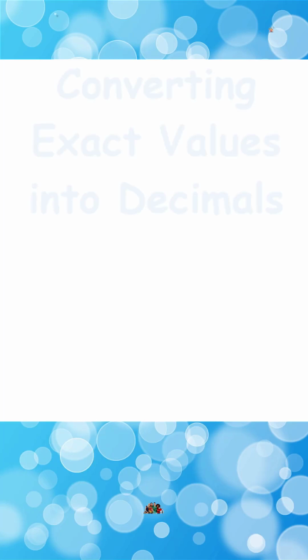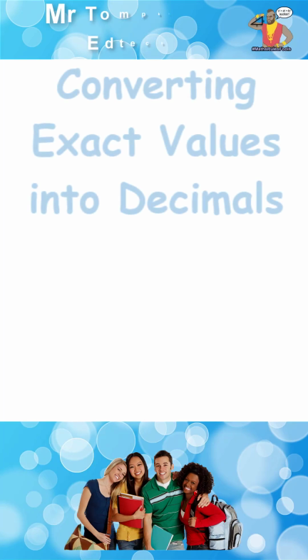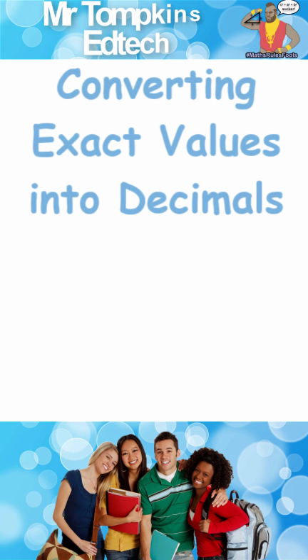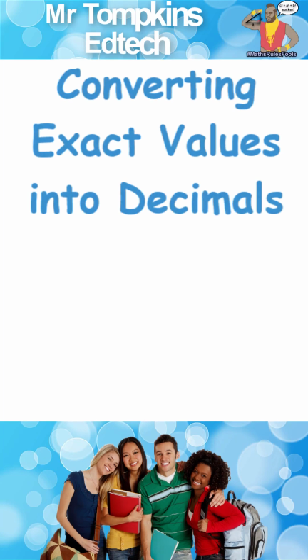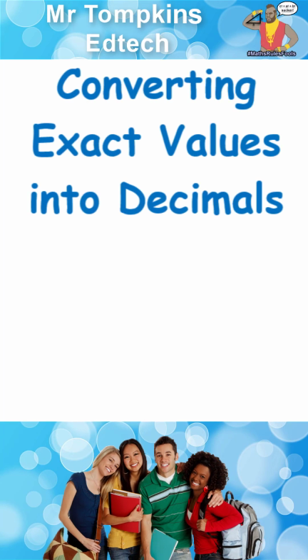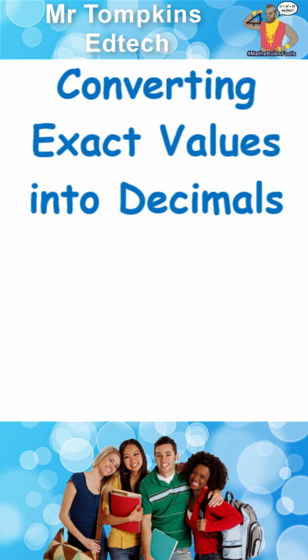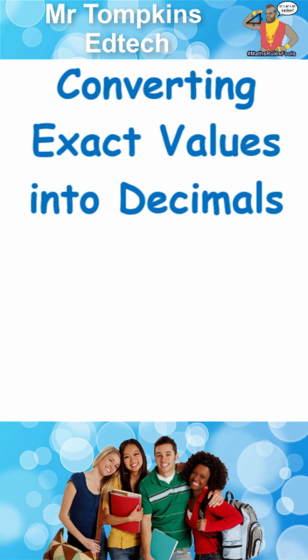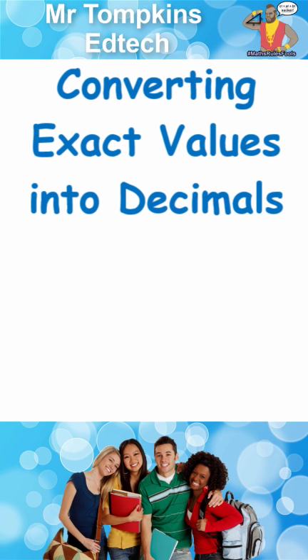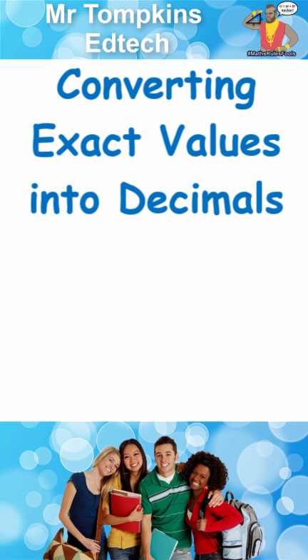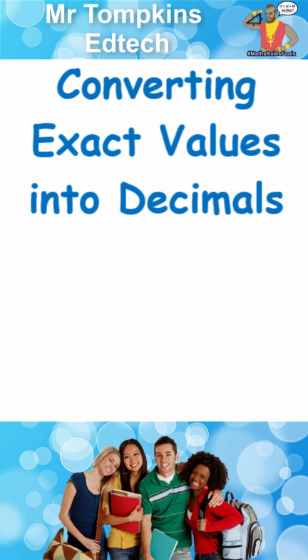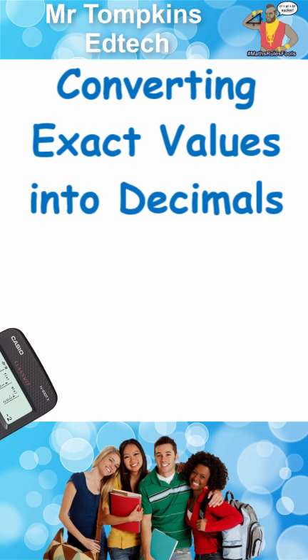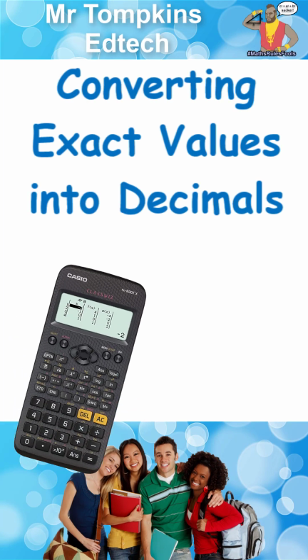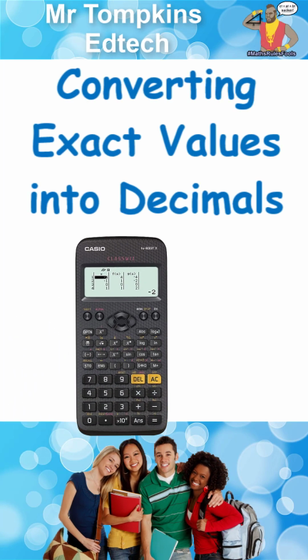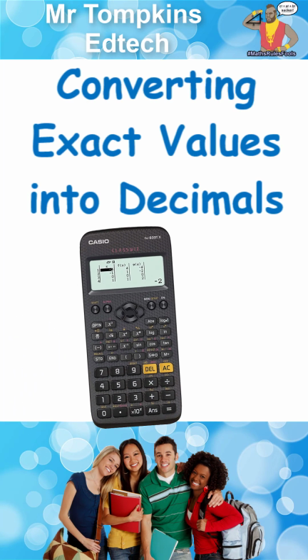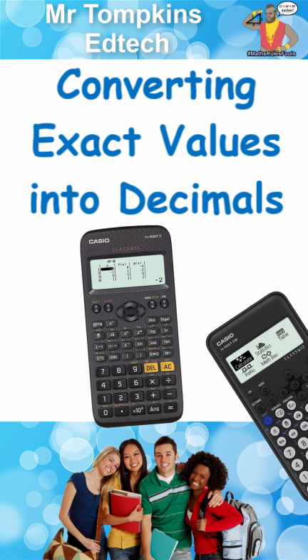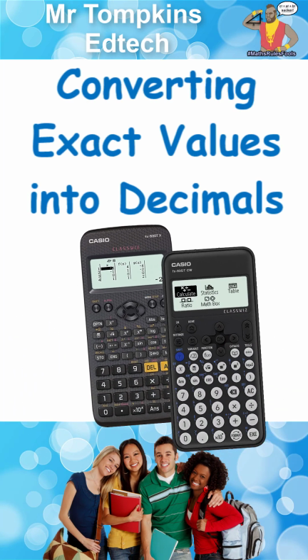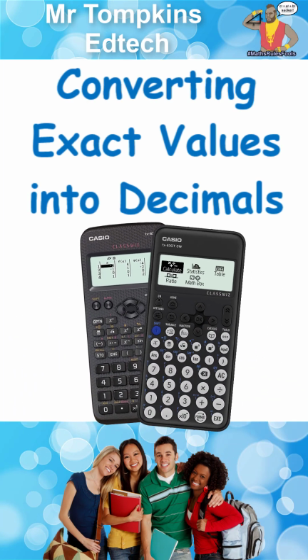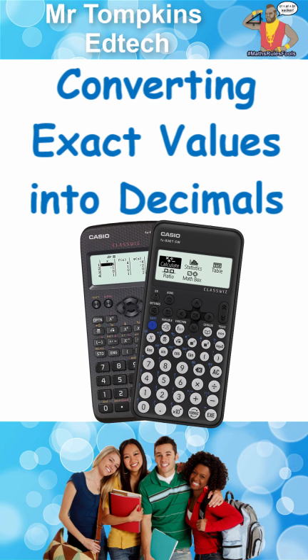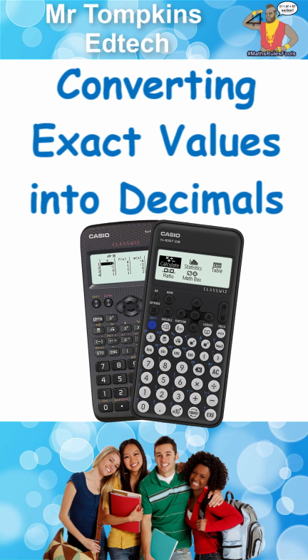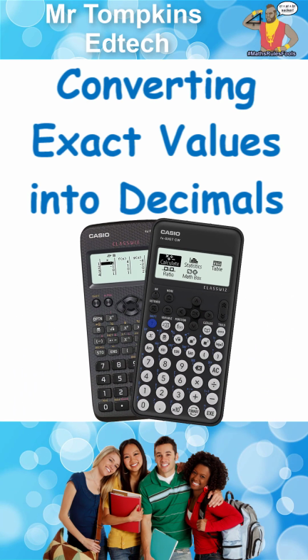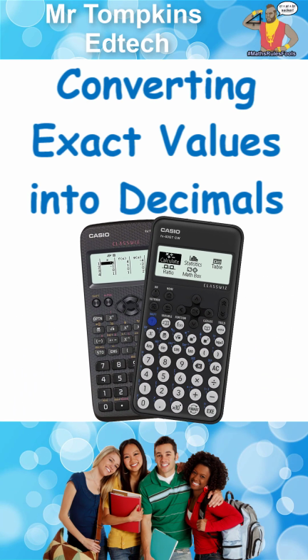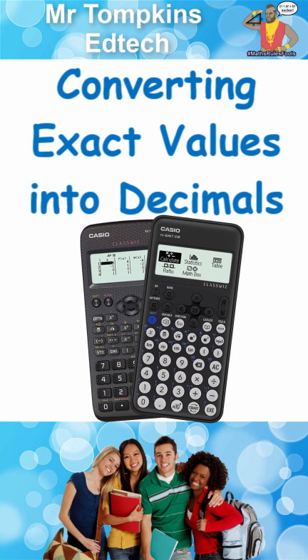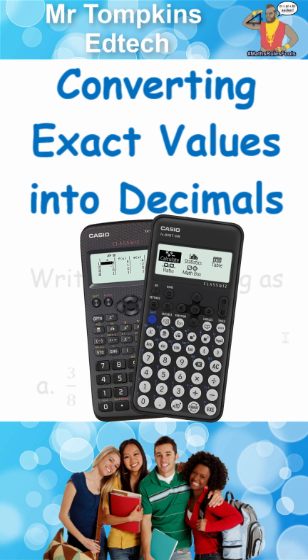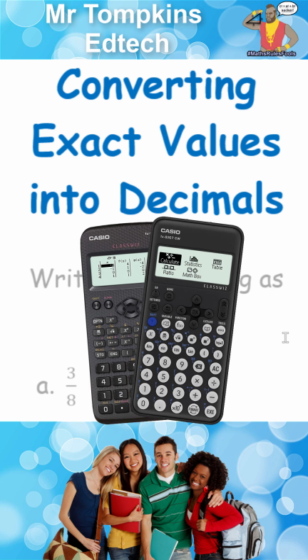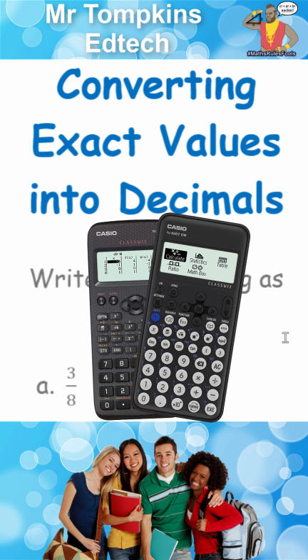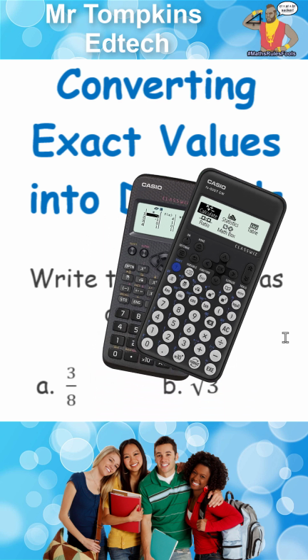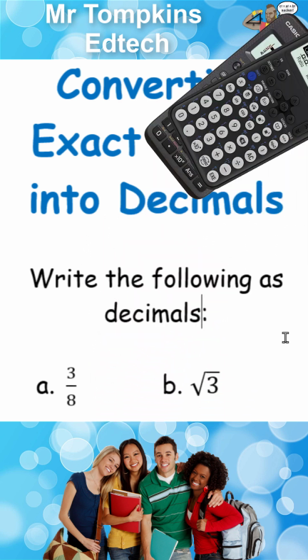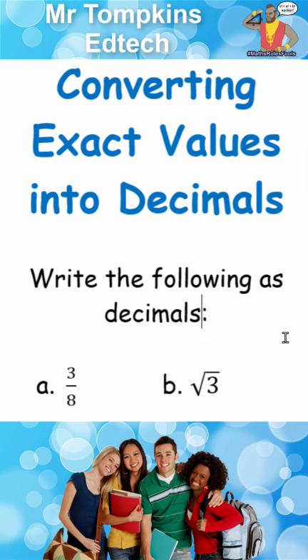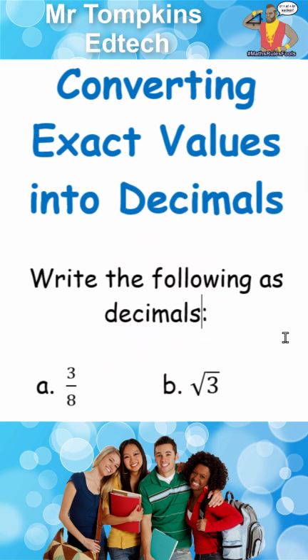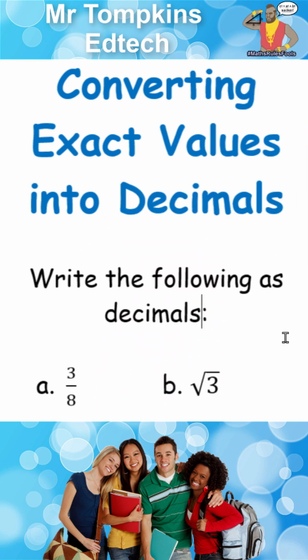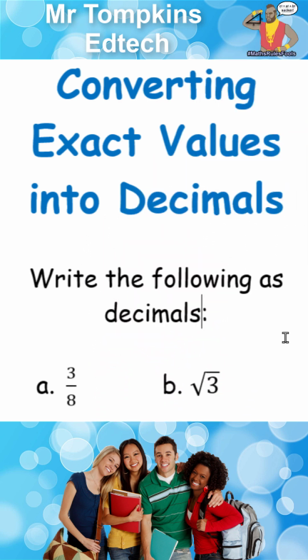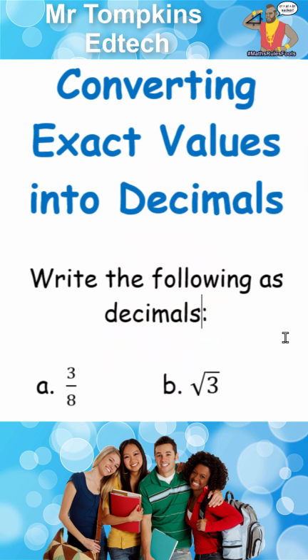Converting exact values into decimals on the old and the new style Casio calculator. Write the following as decimals.